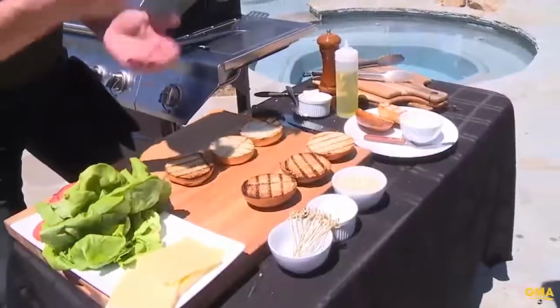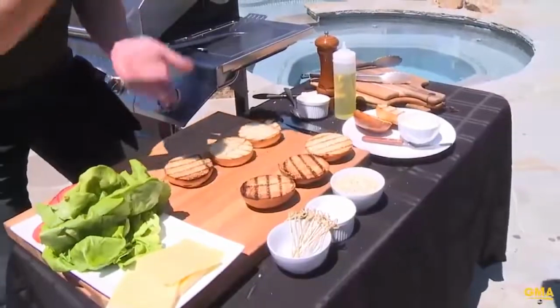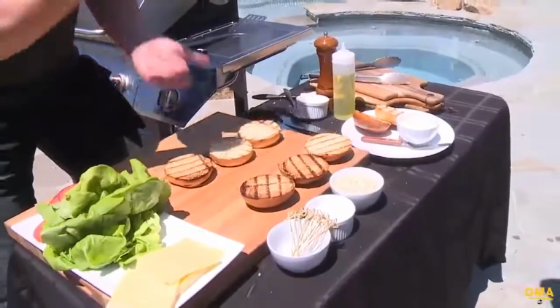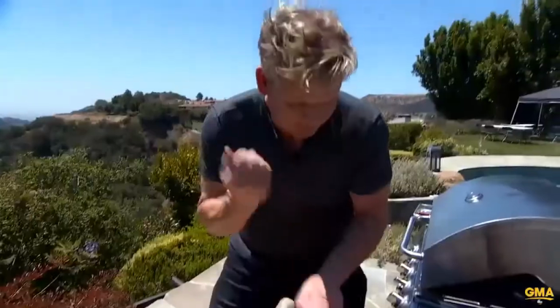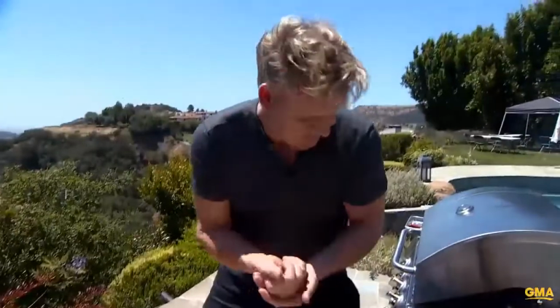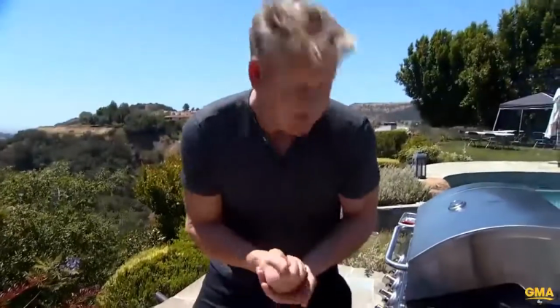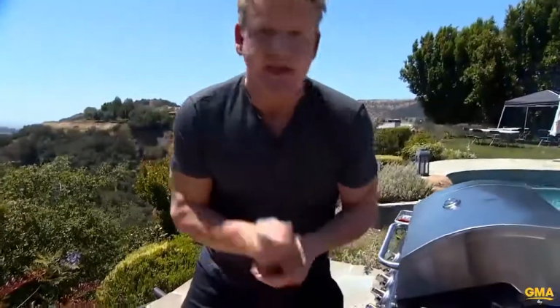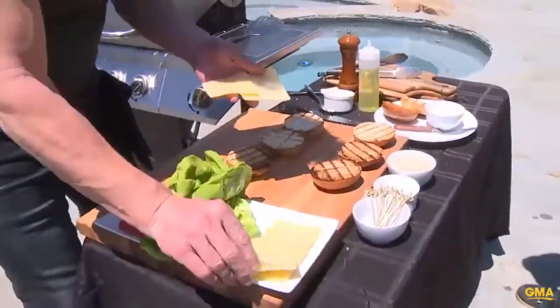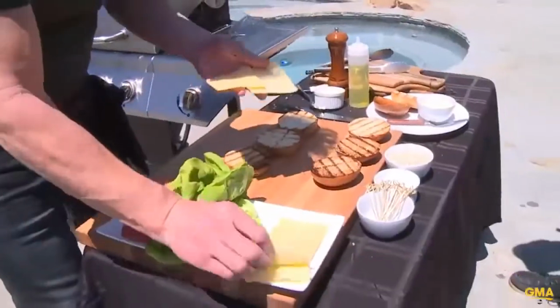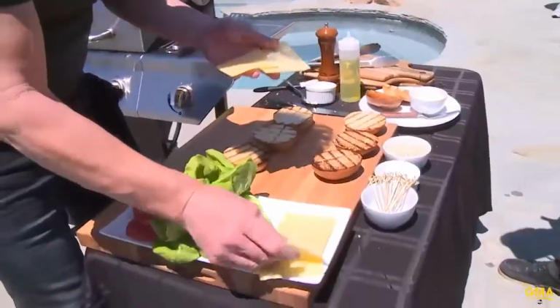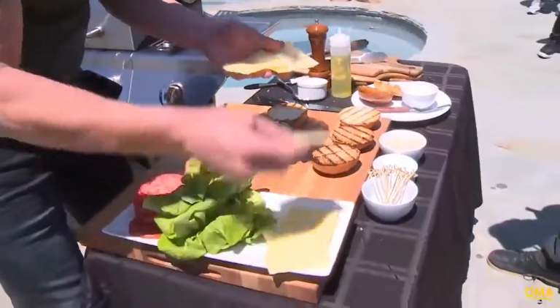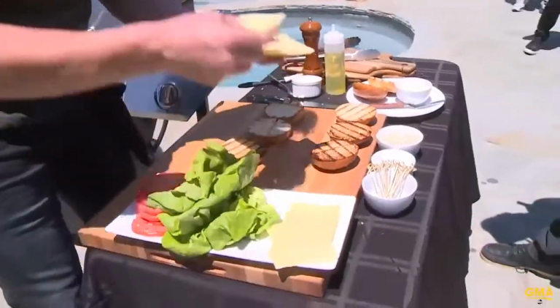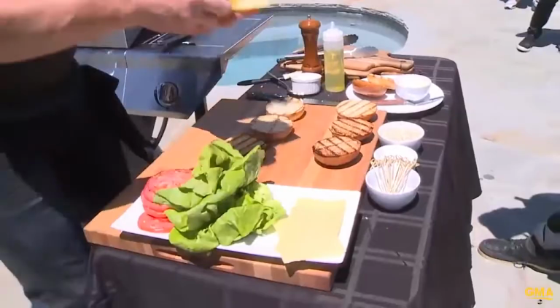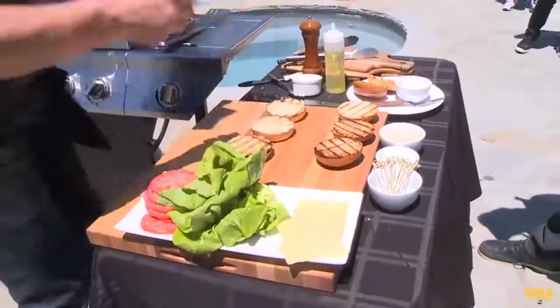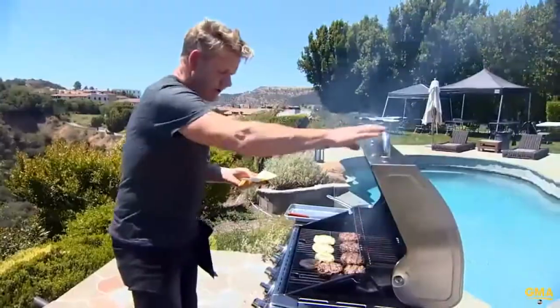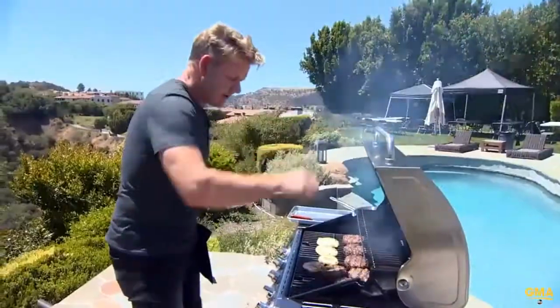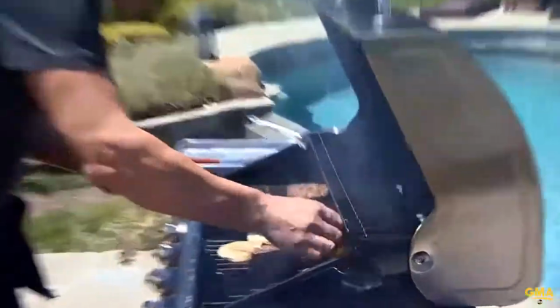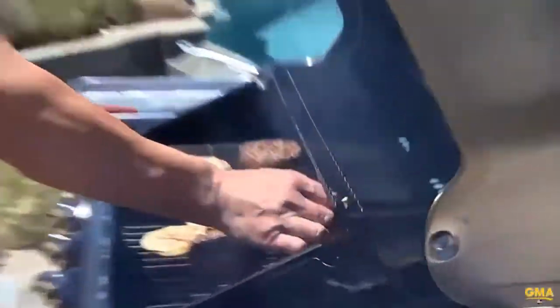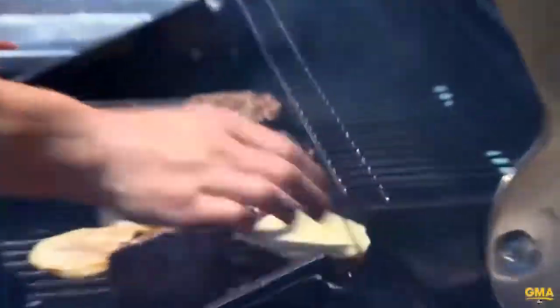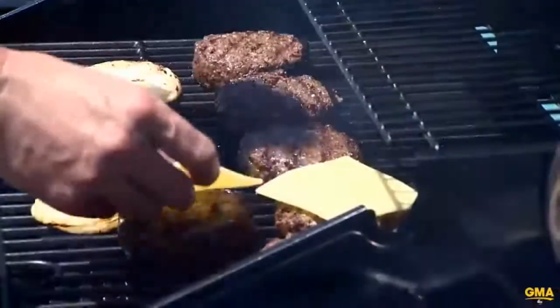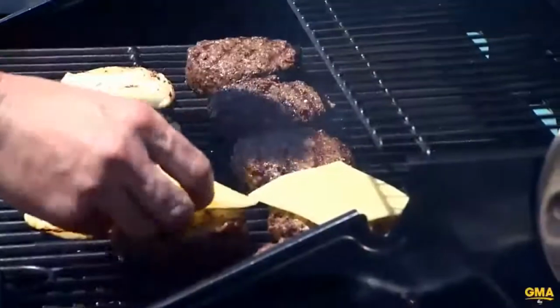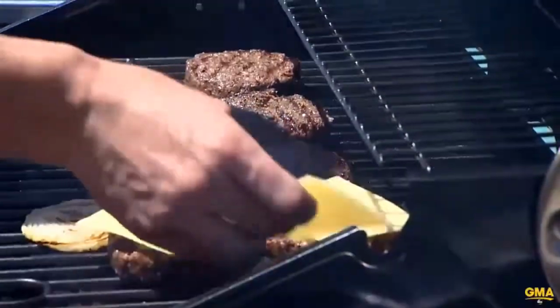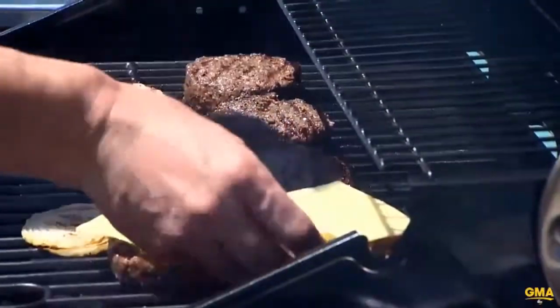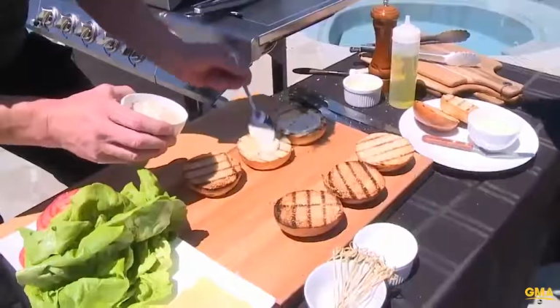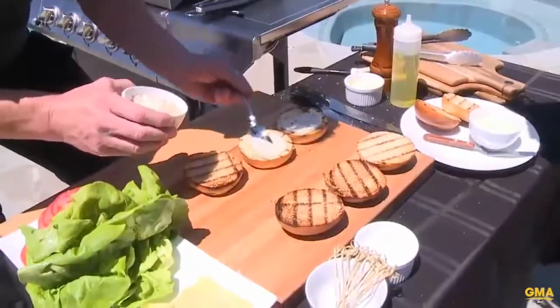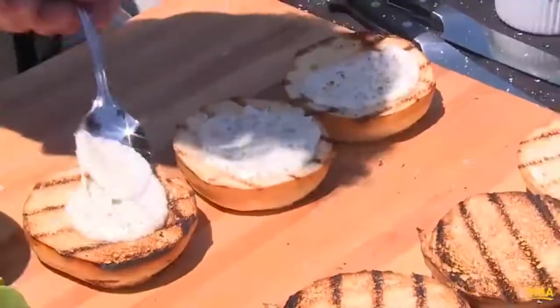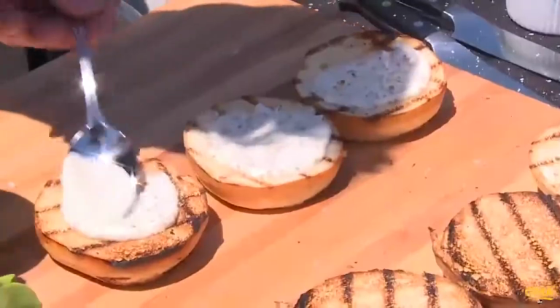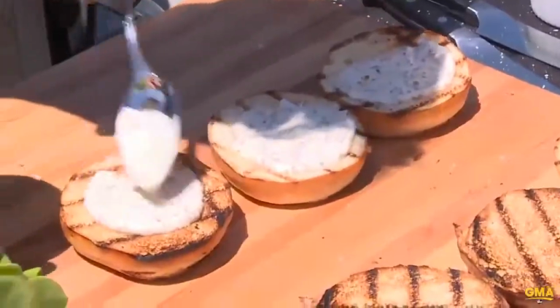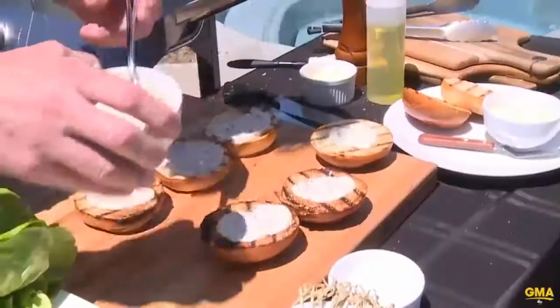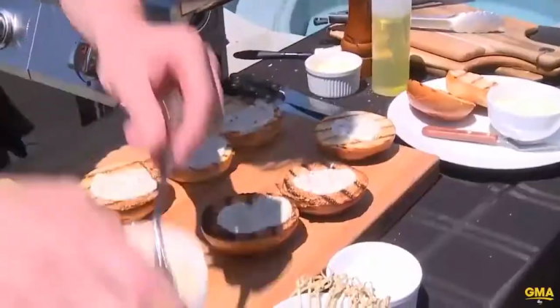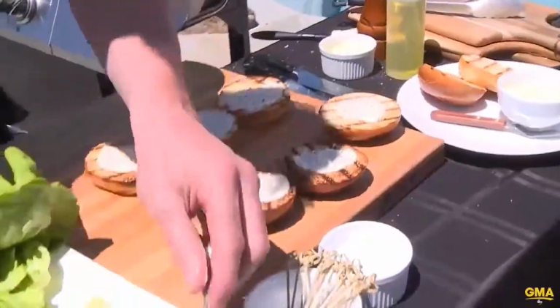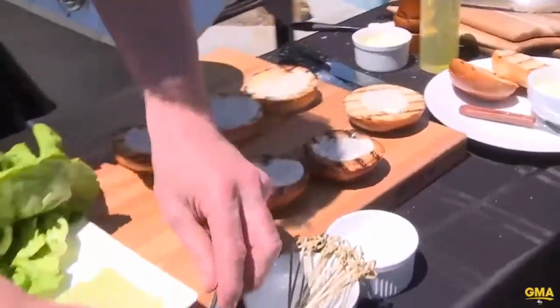Think cheddar cheese on top. Cheese on. Mayonnaise on.